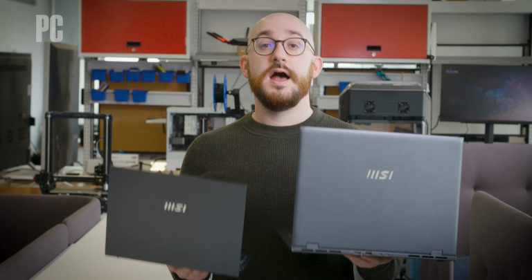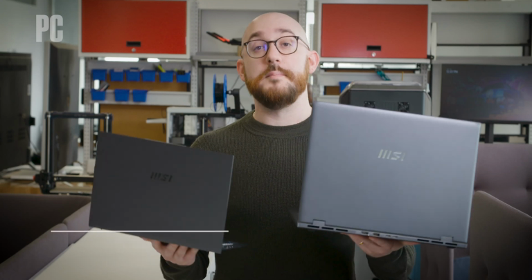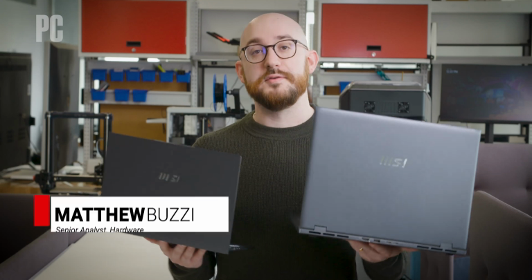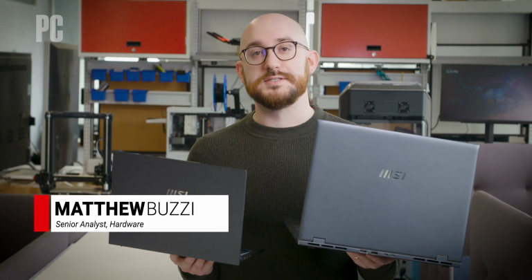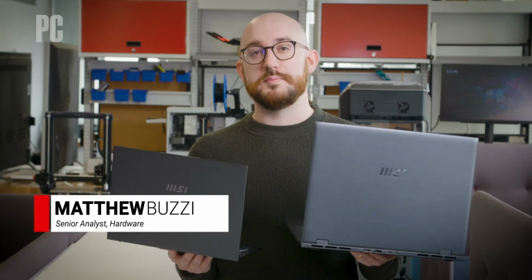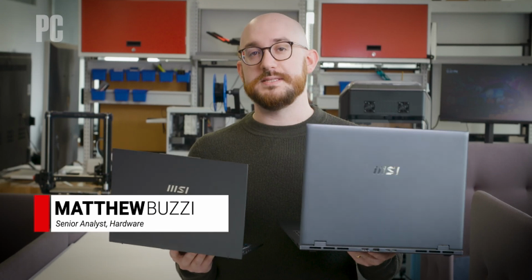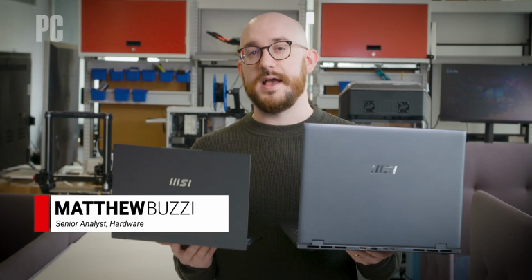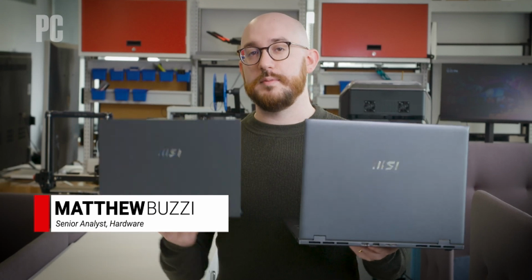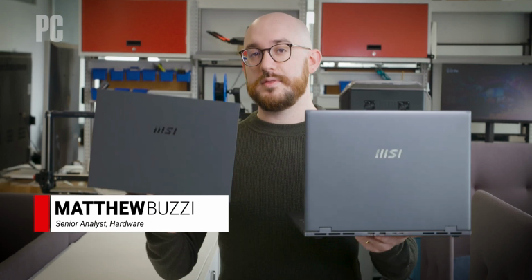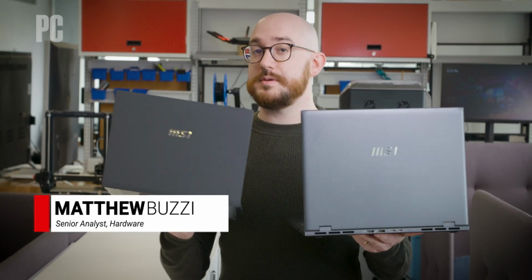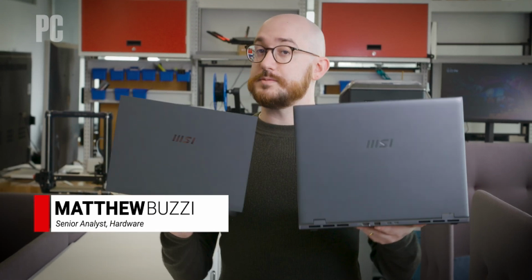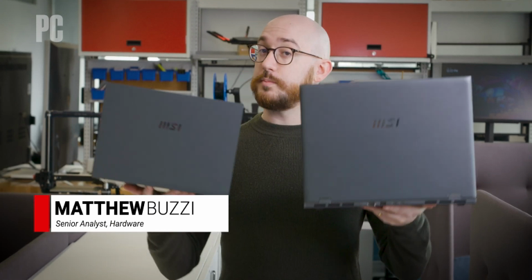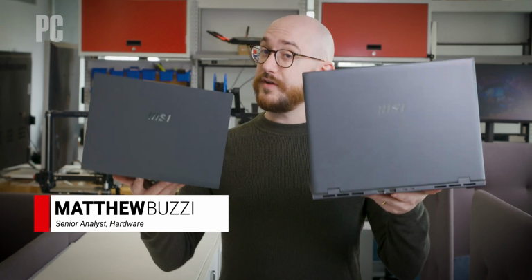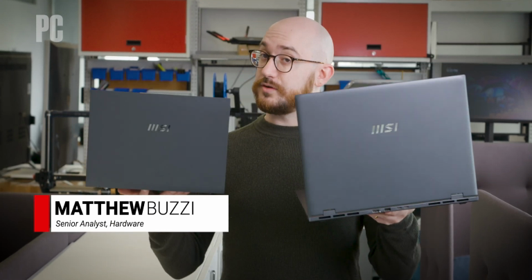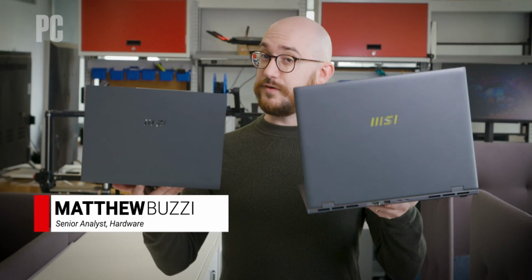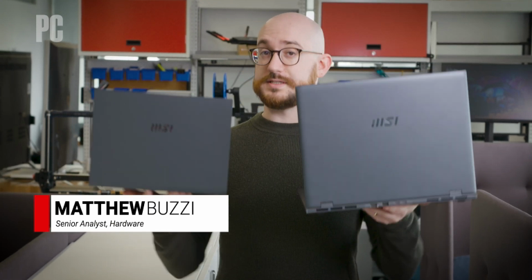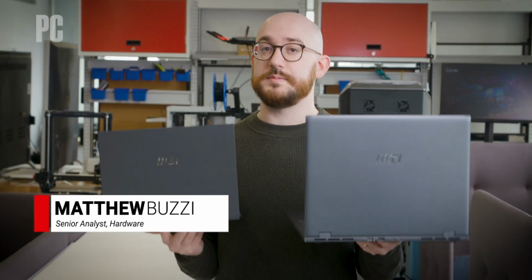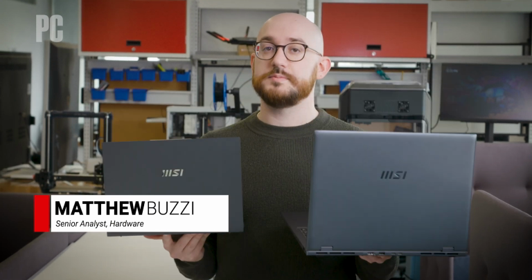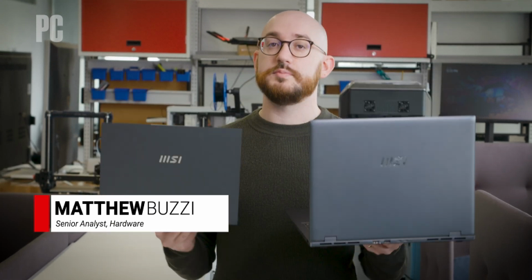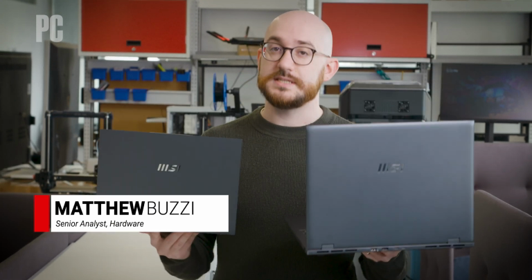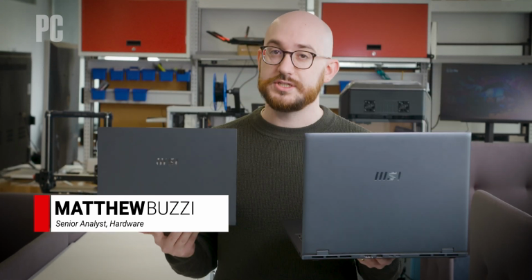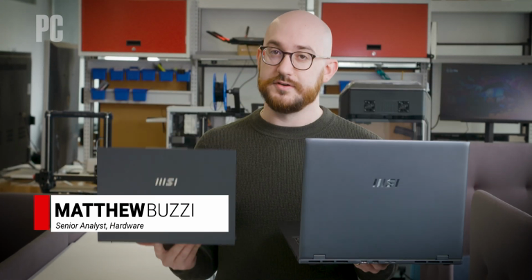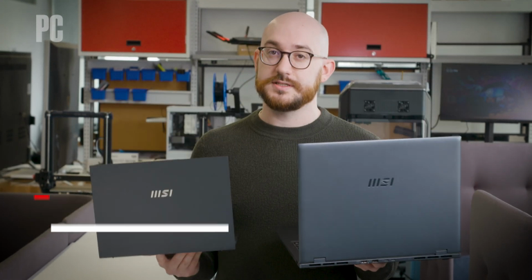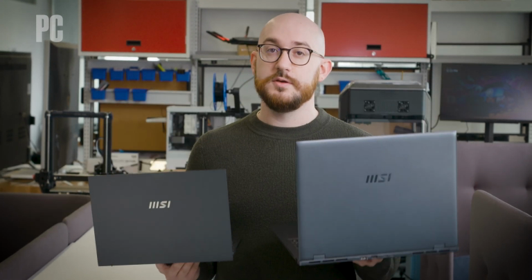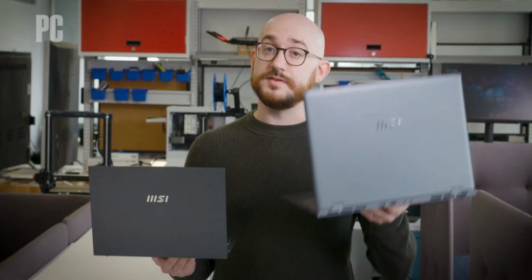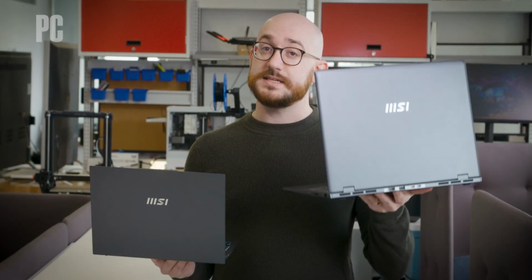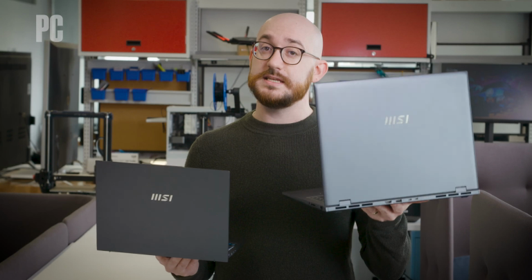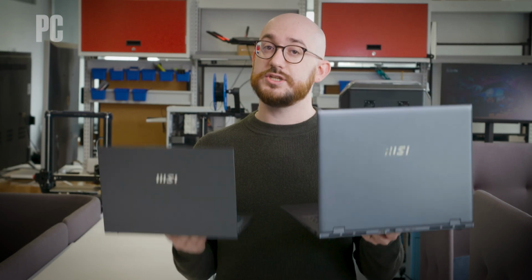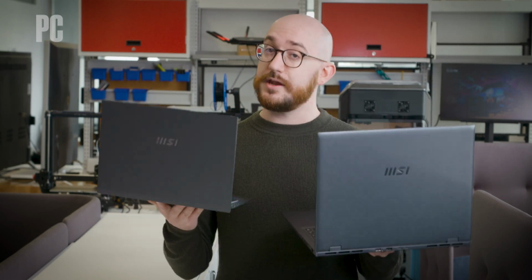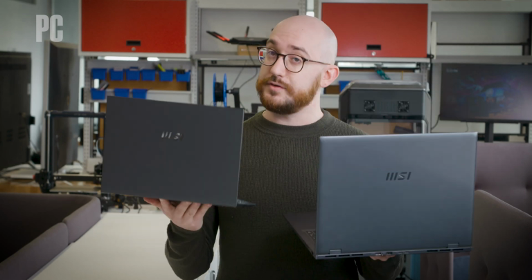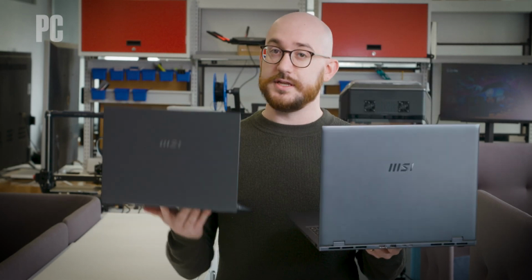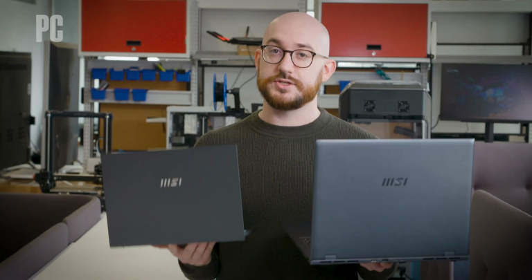I'm Matthew Buzzi with PCMag, and I'm here with MSI's more professional-focused laptops, the Prestige series. We have a 16-inch and a 13-inch.